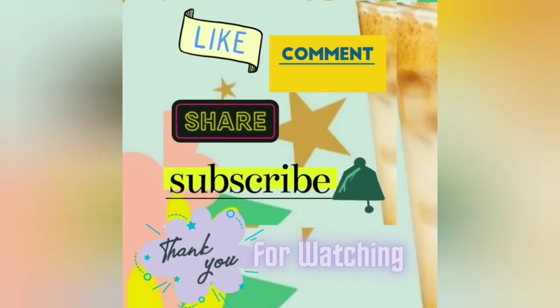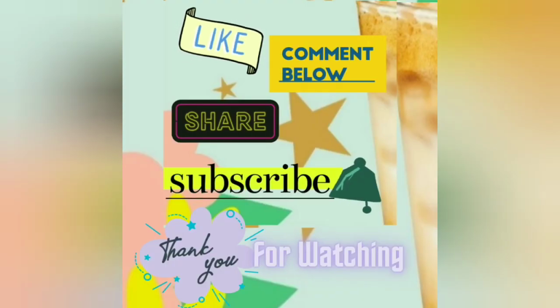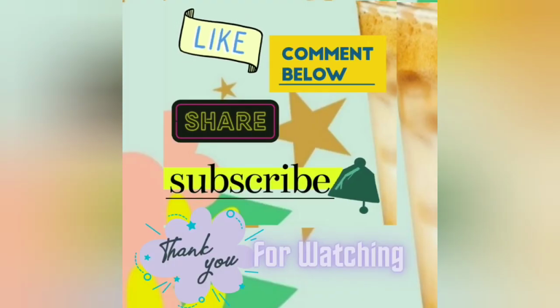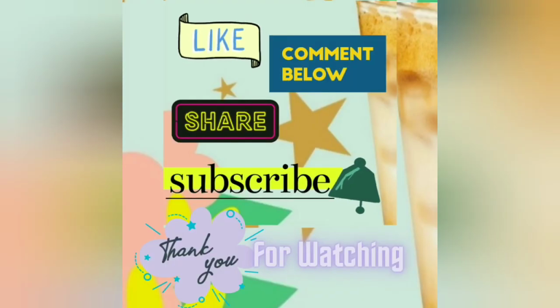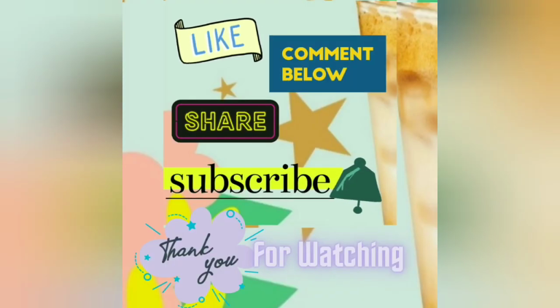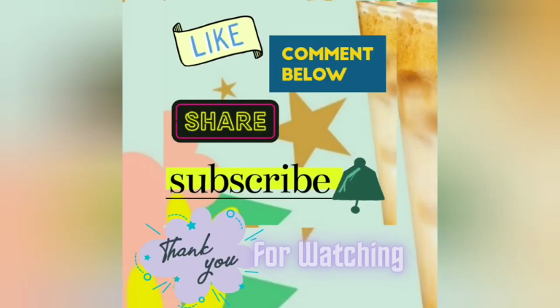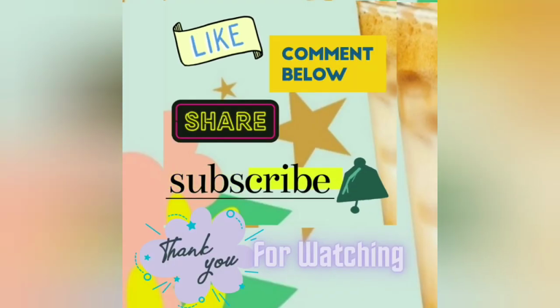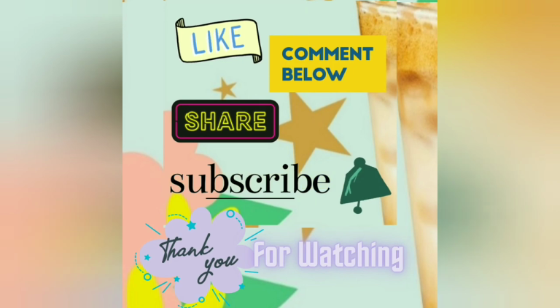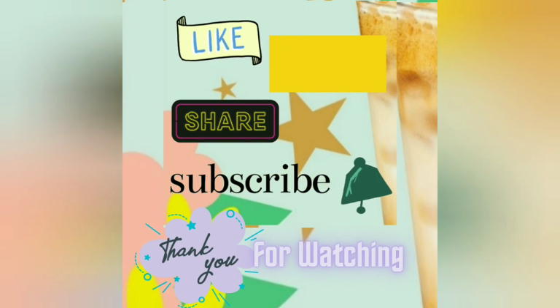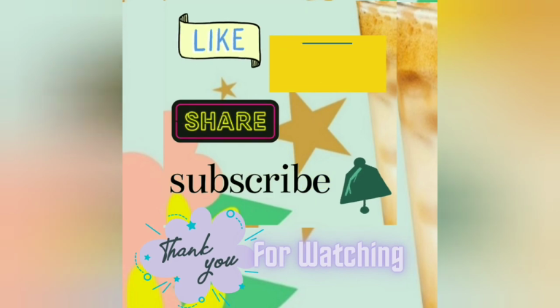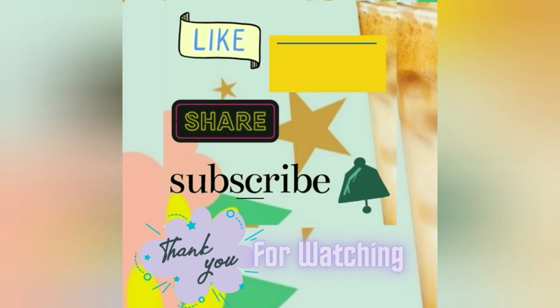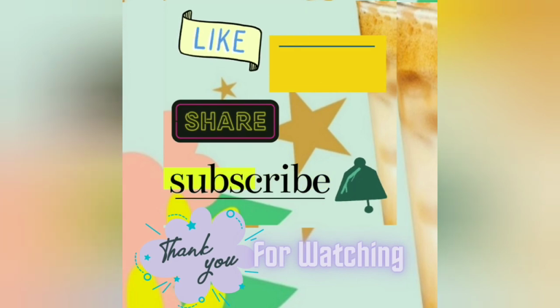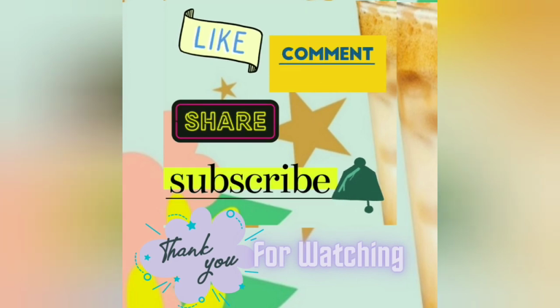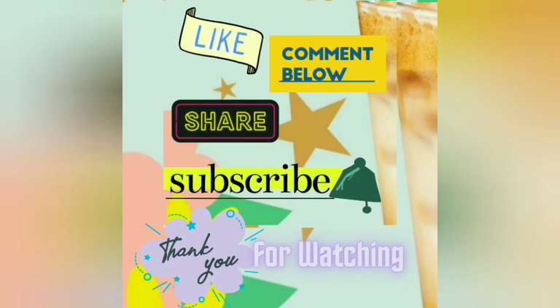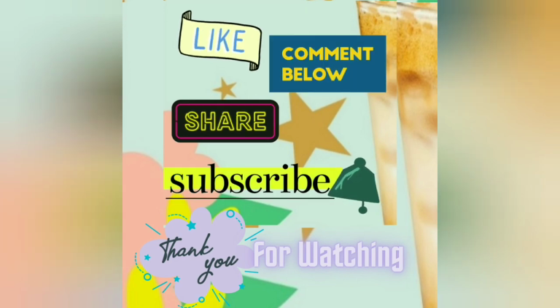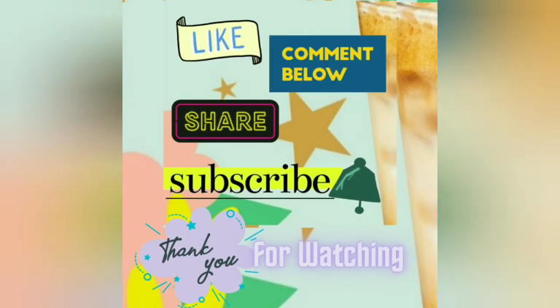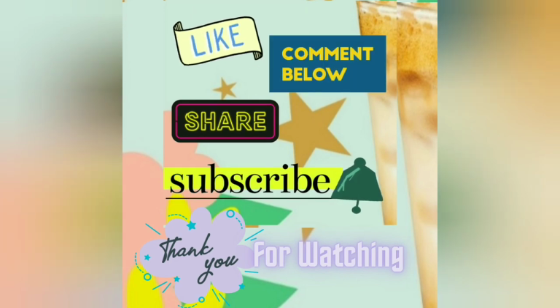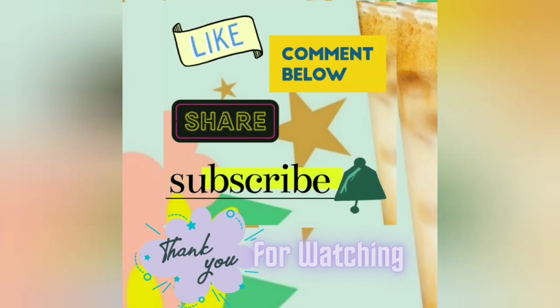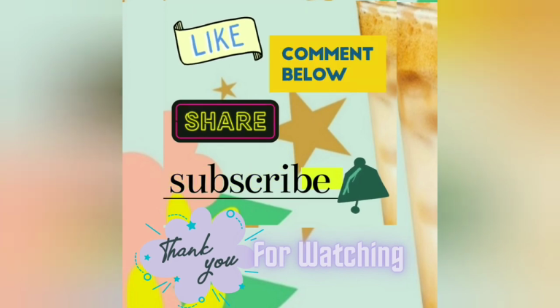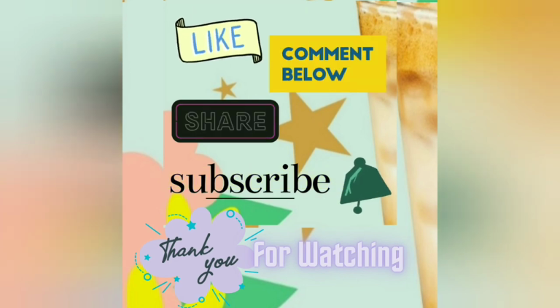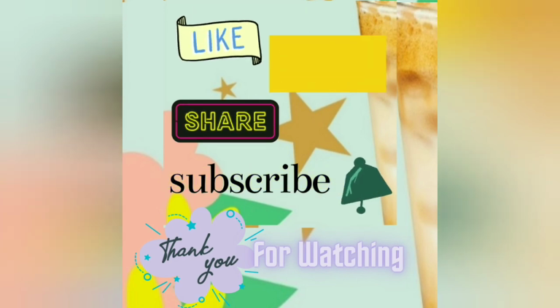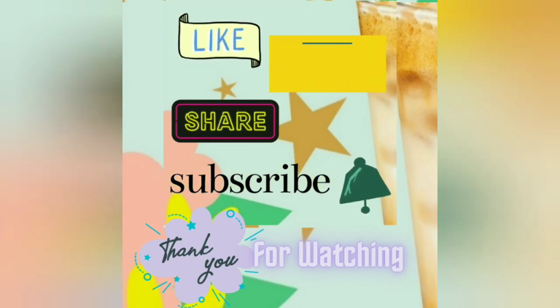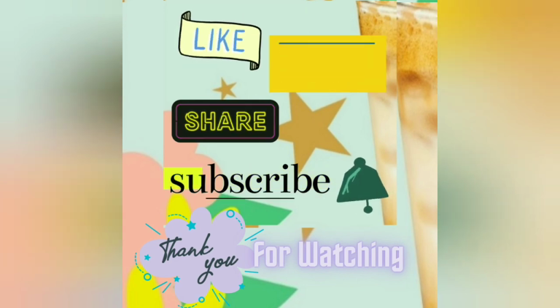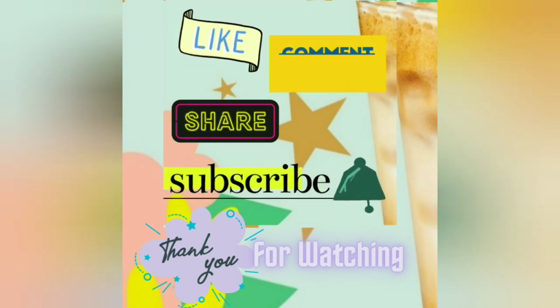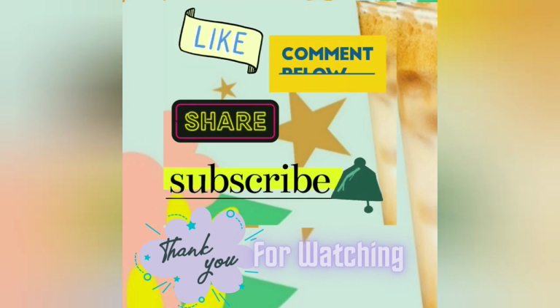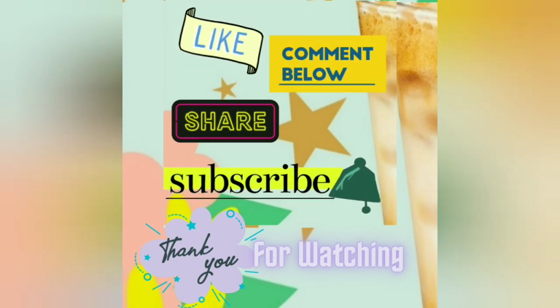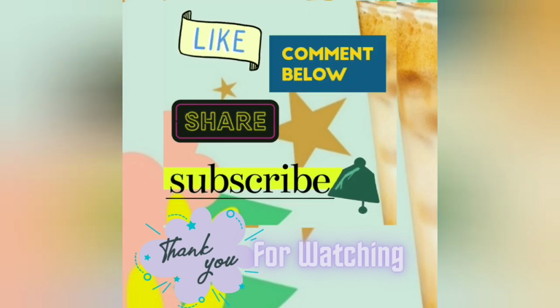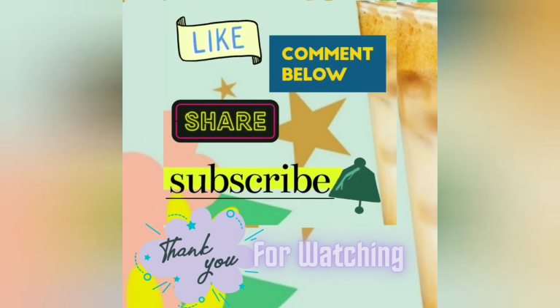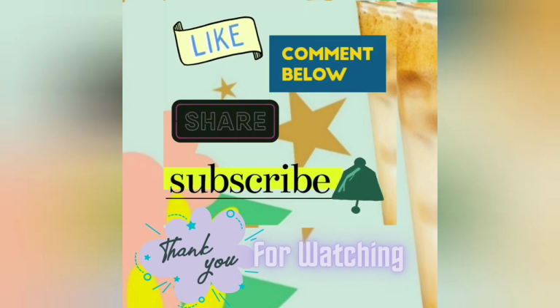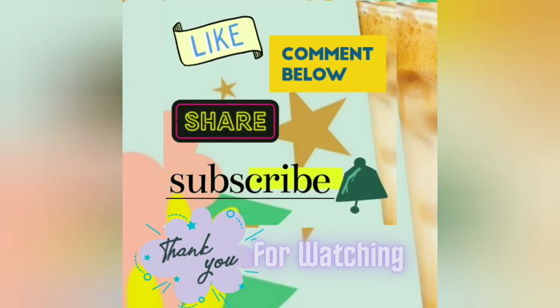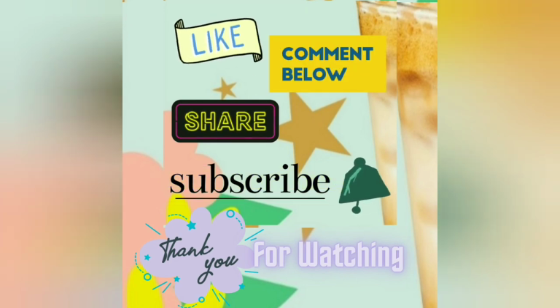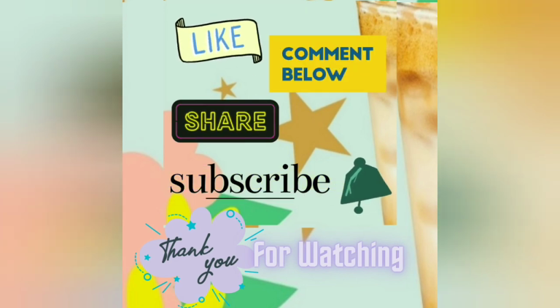Don't forget to like, comment, share, and subscribe if you're not already. And as always, thank you for watching.